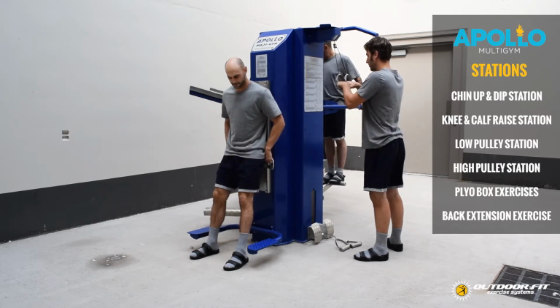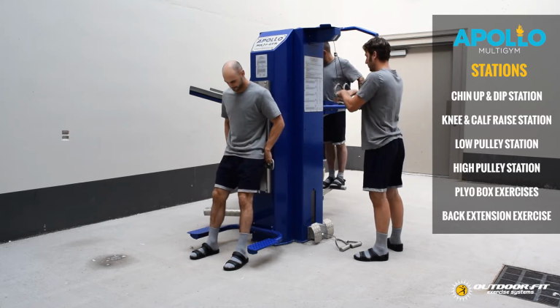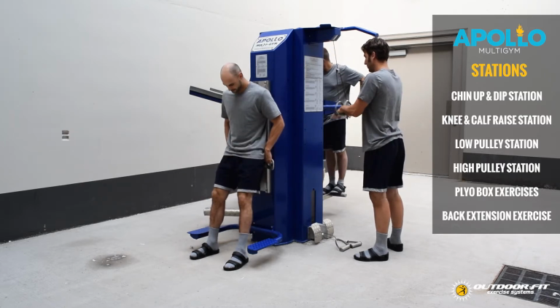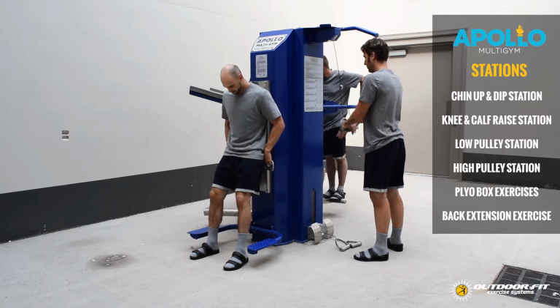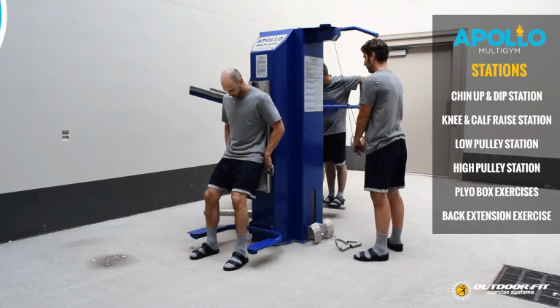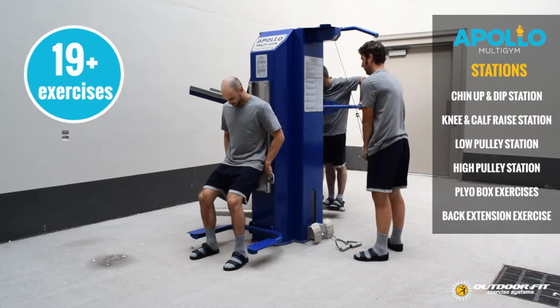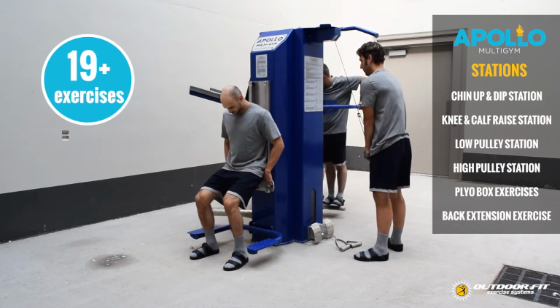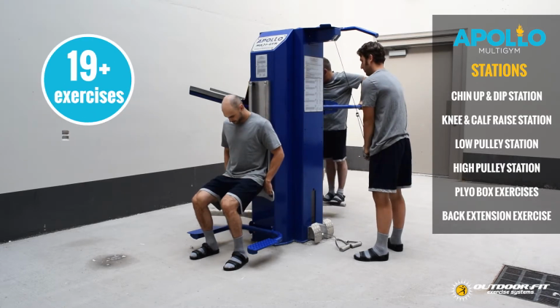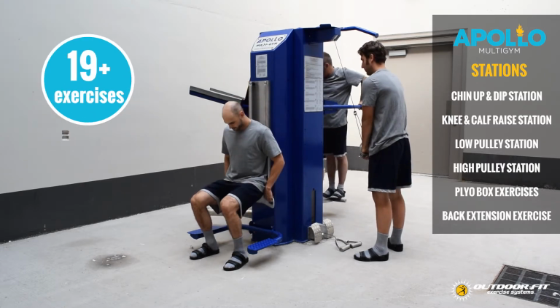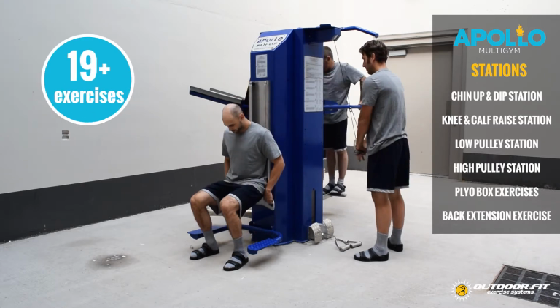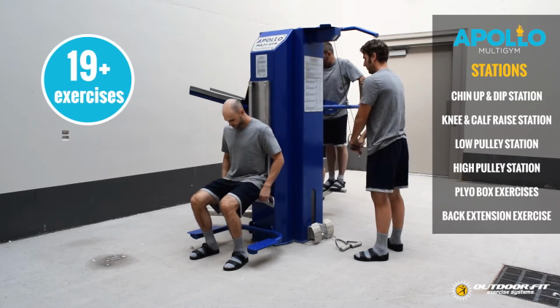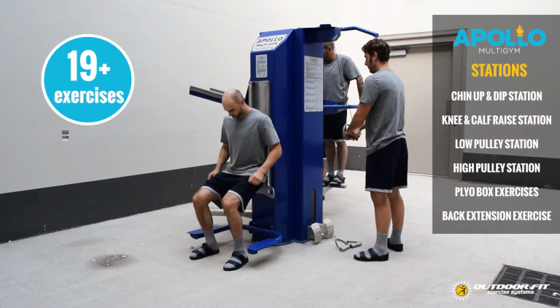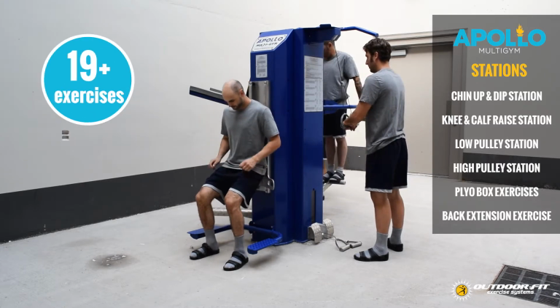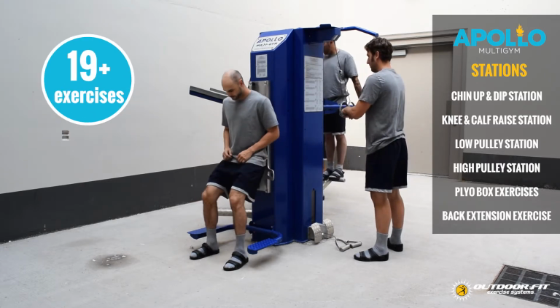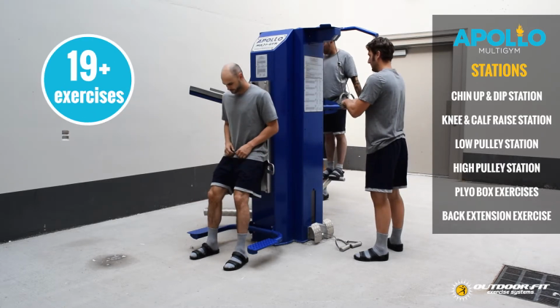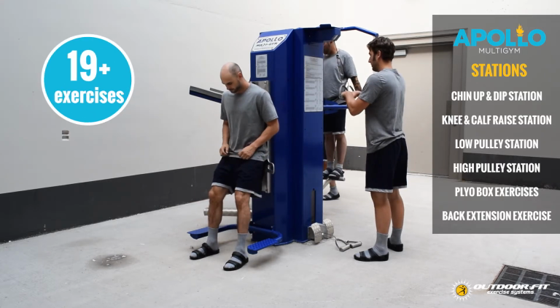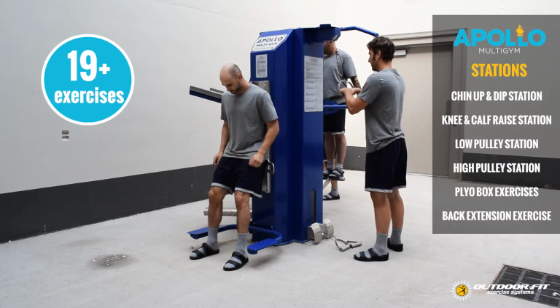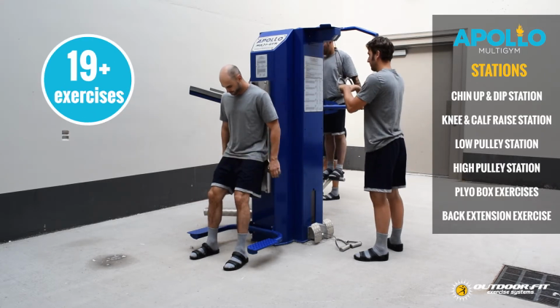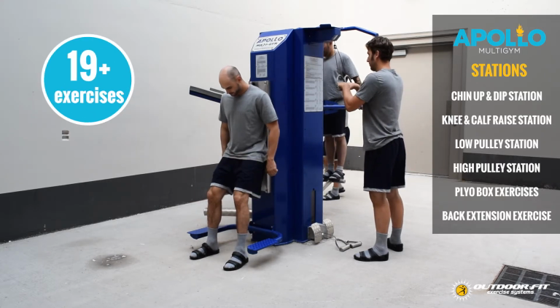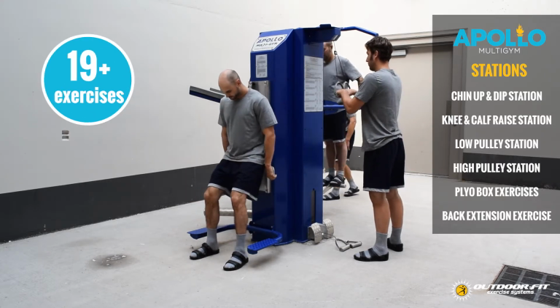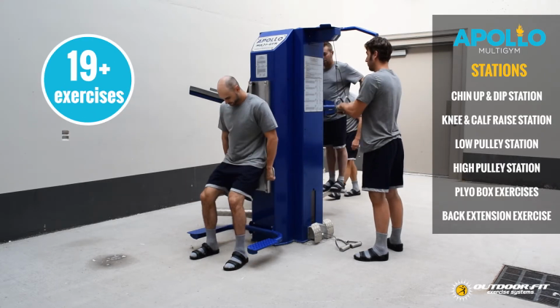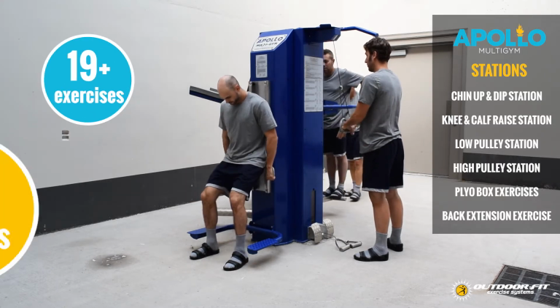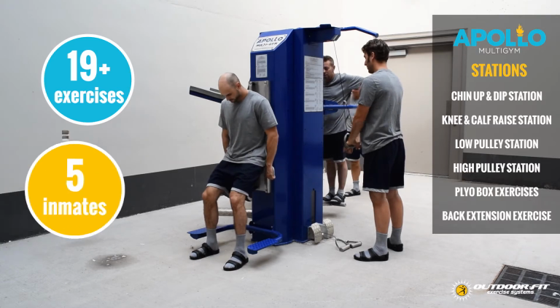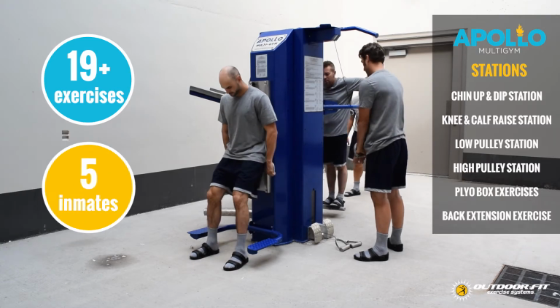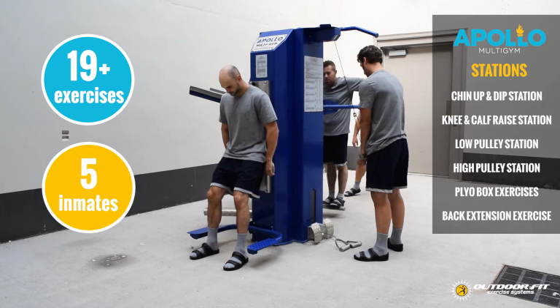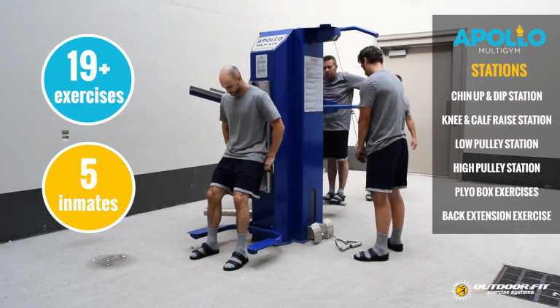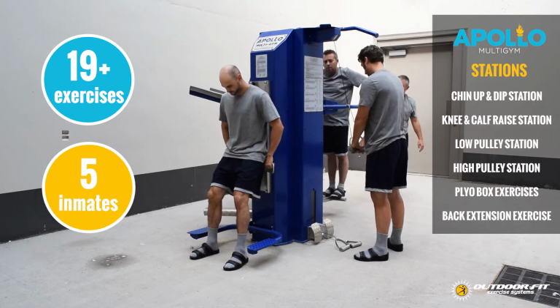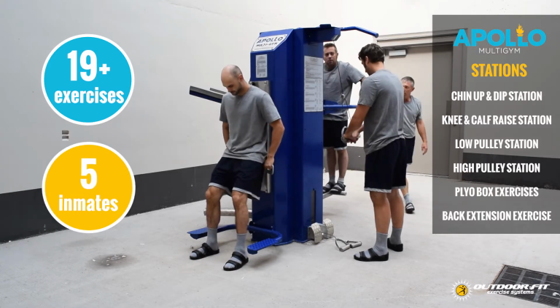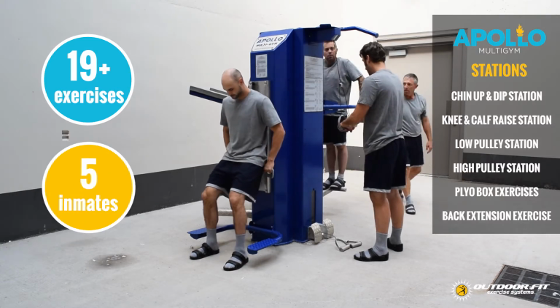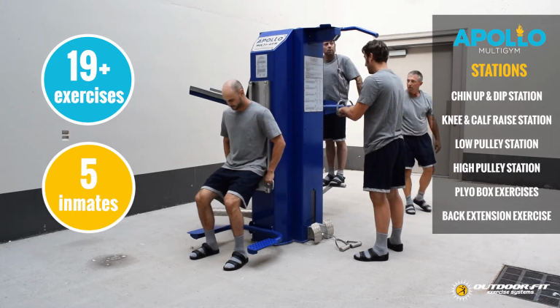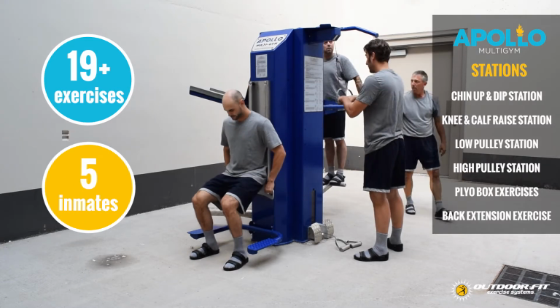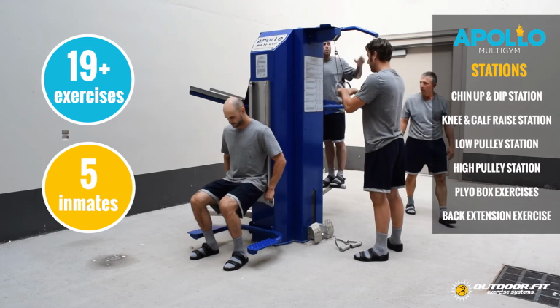The Apollo features over 19 different exercises and can be used by up to five inmates at one time.